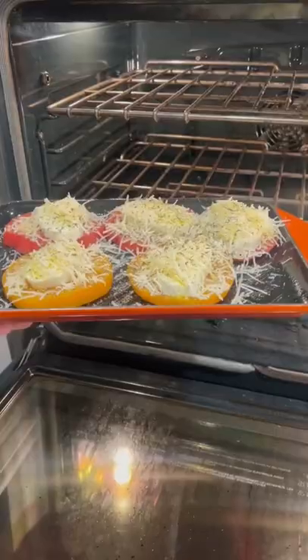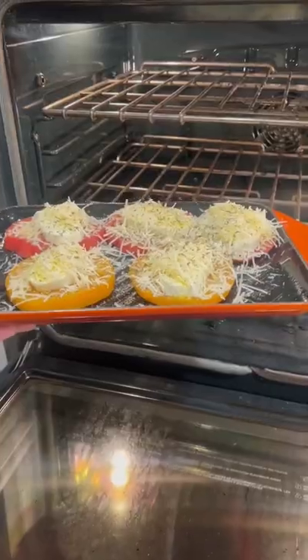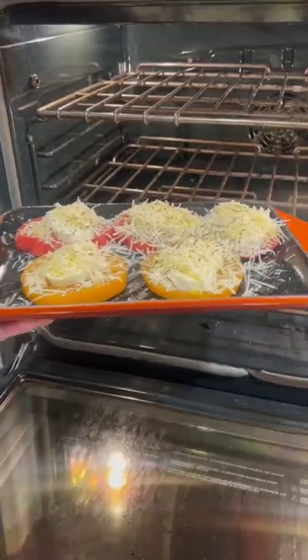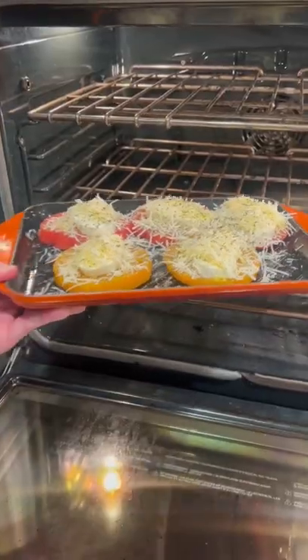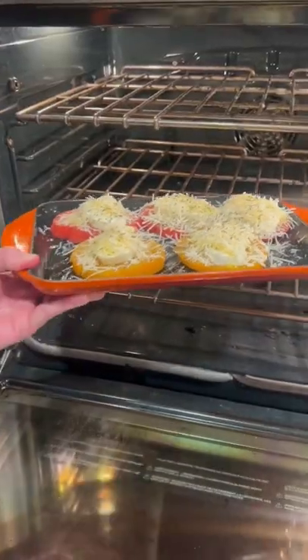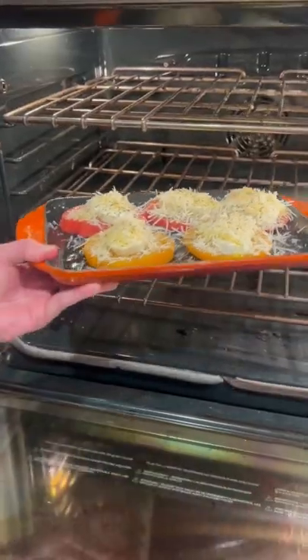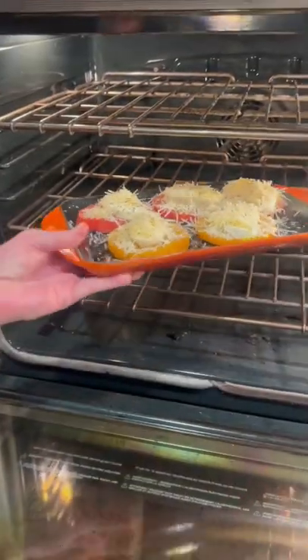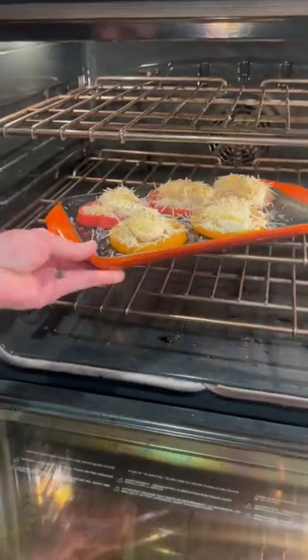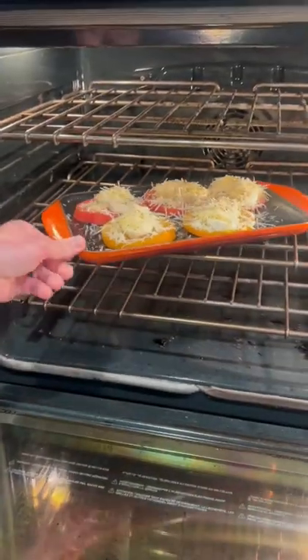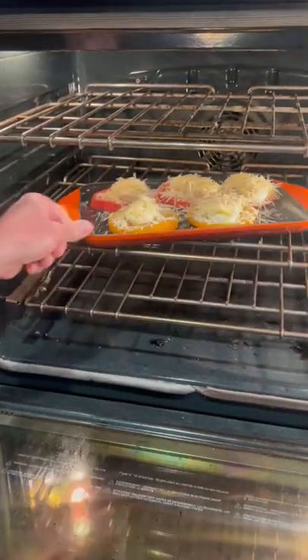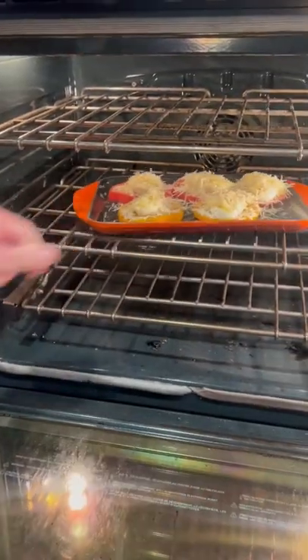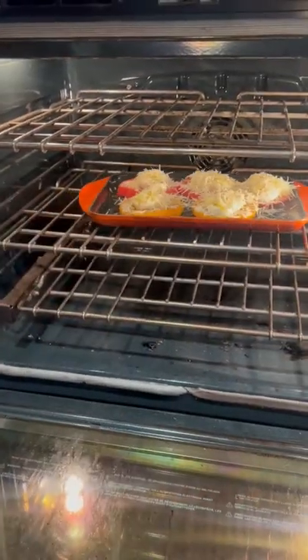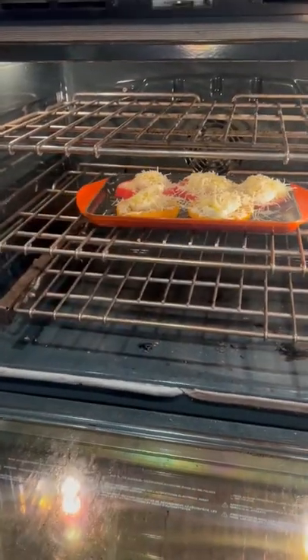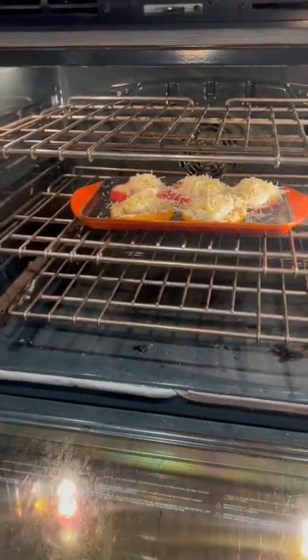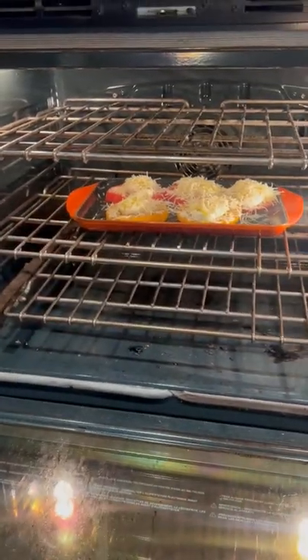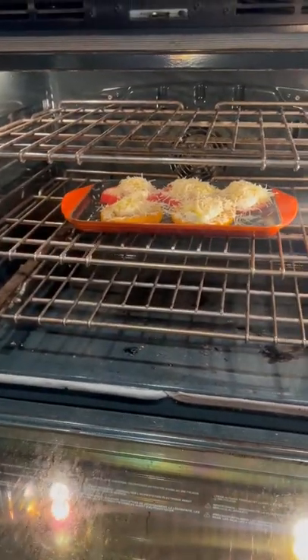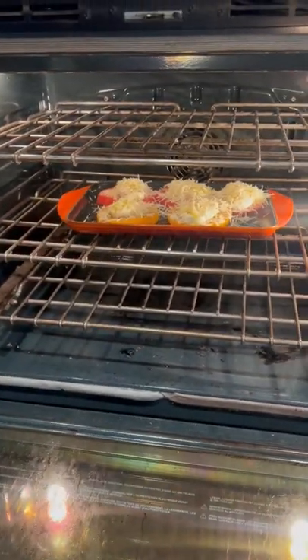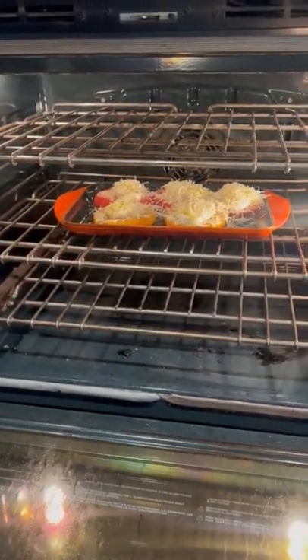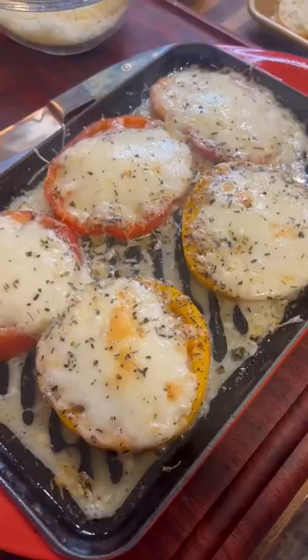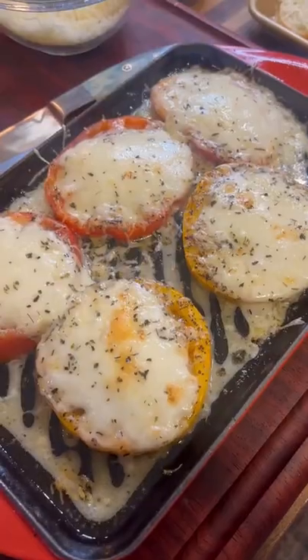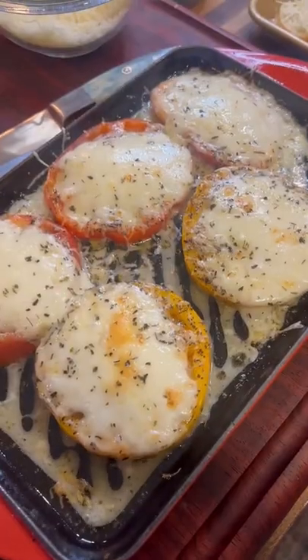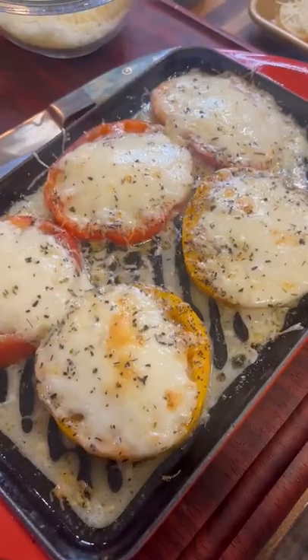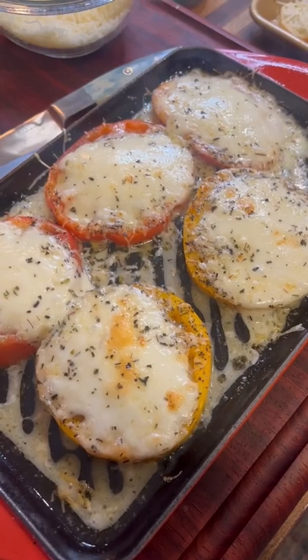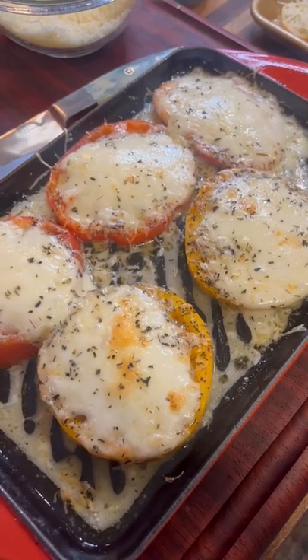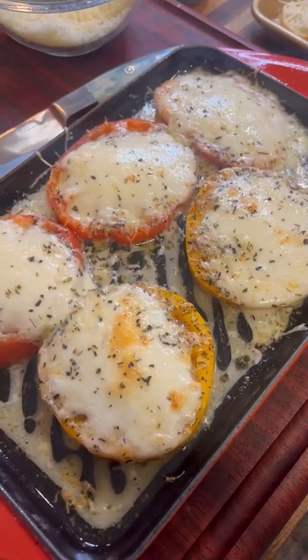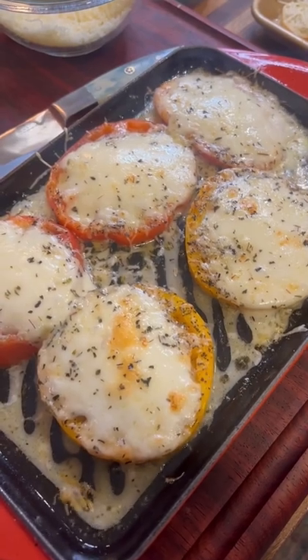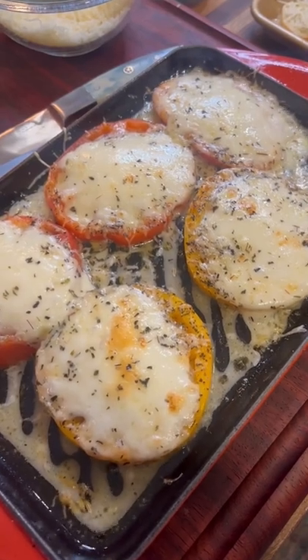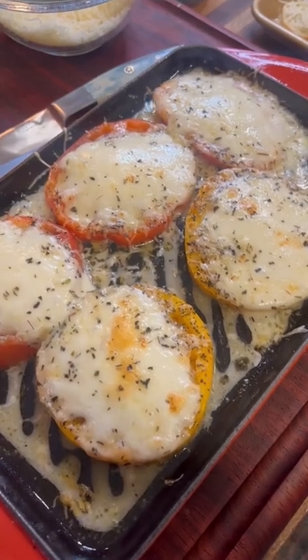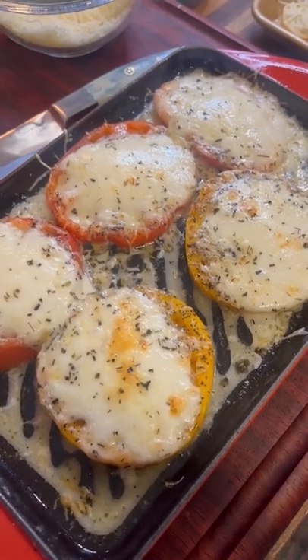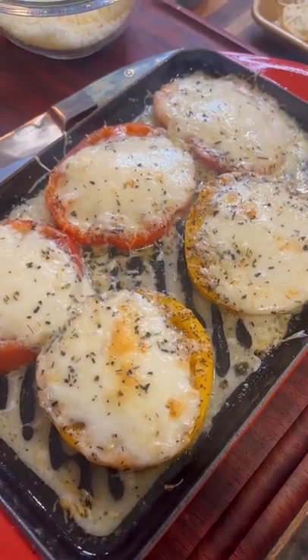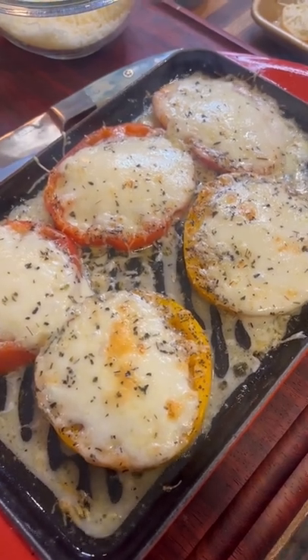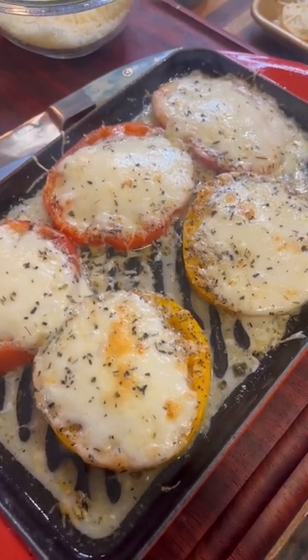400 degrees until the cheese is melted. That's about 12 minutes right there.